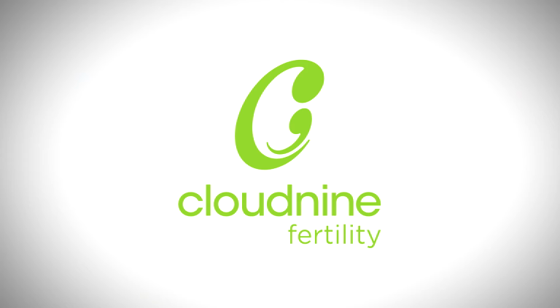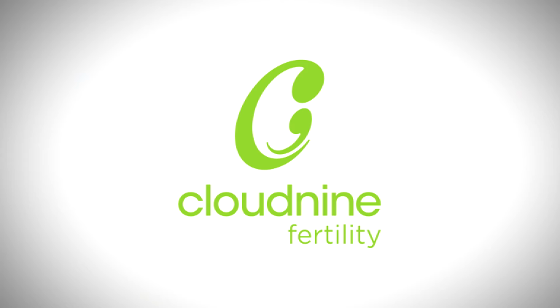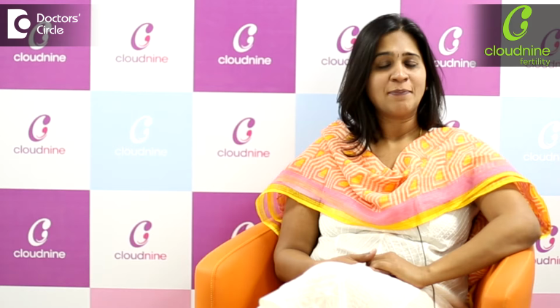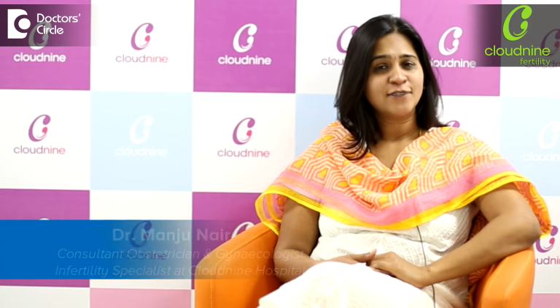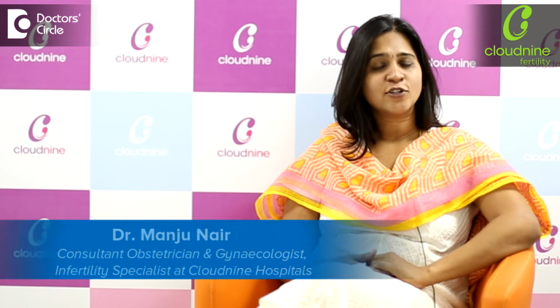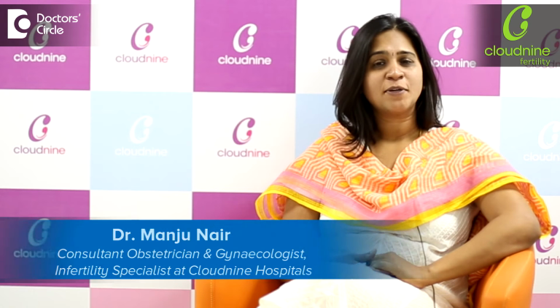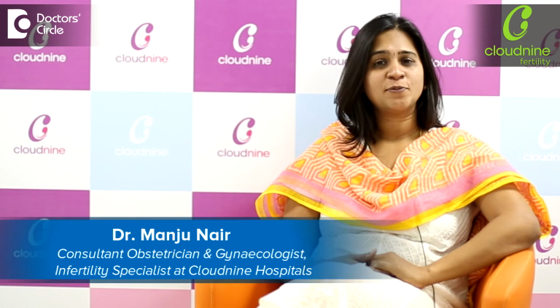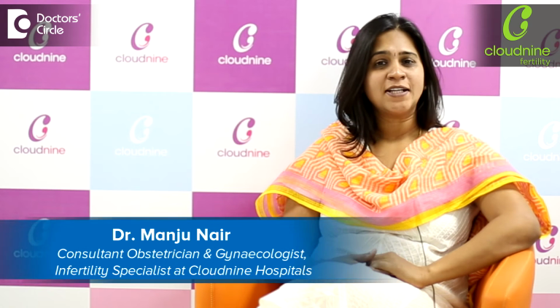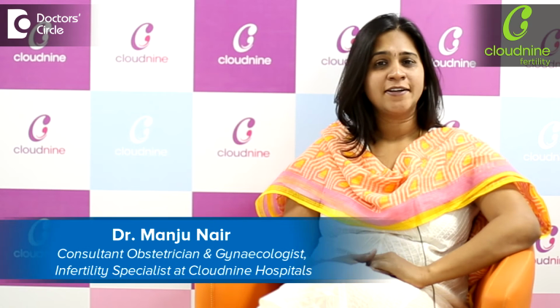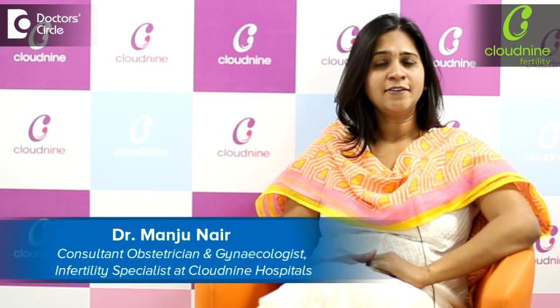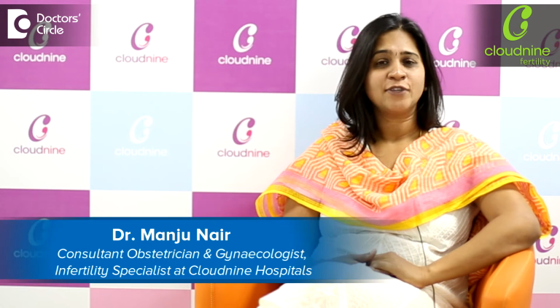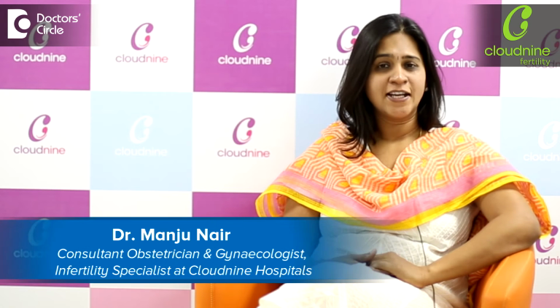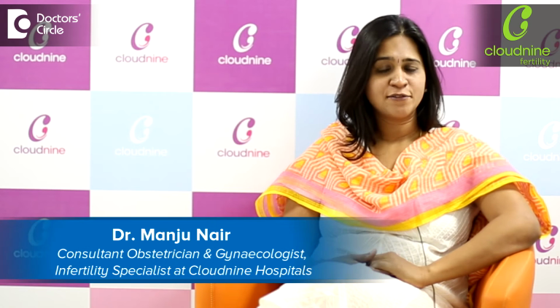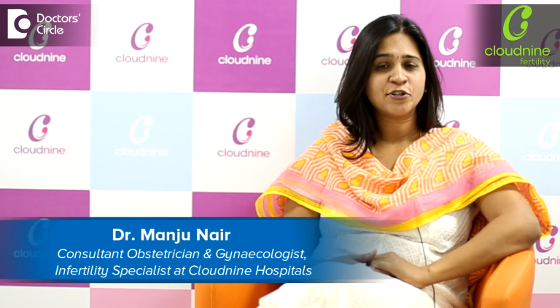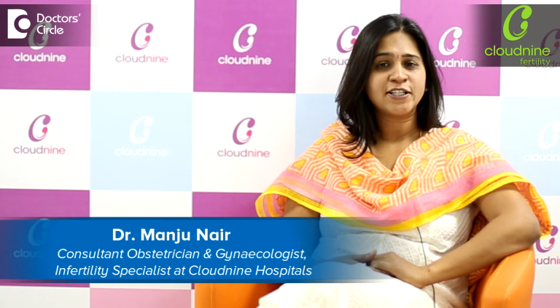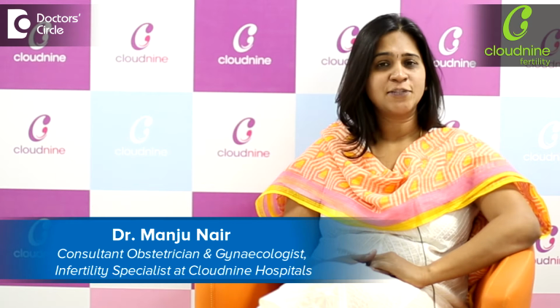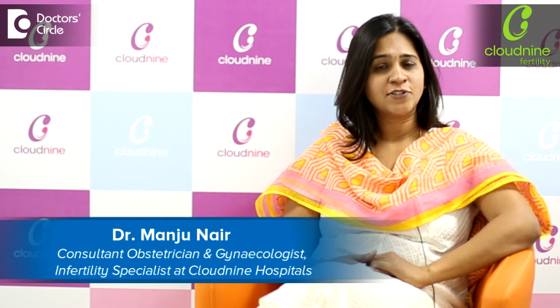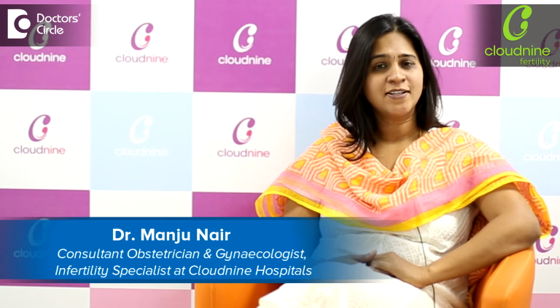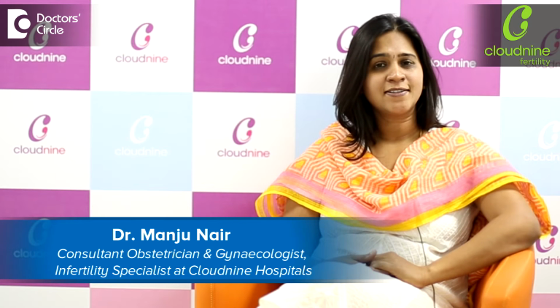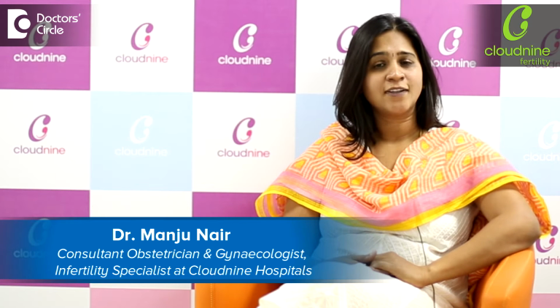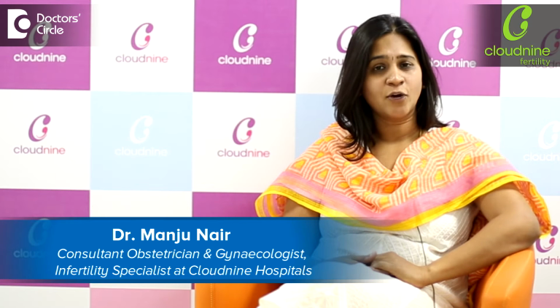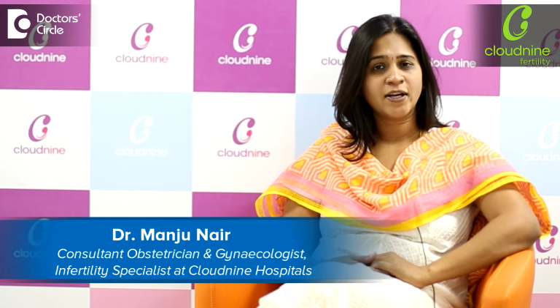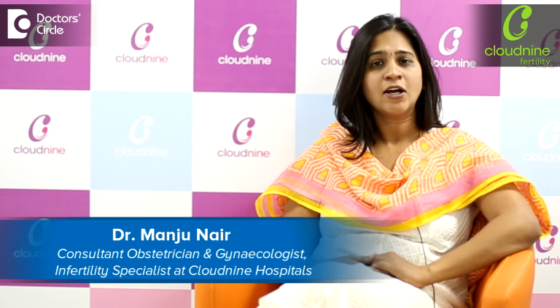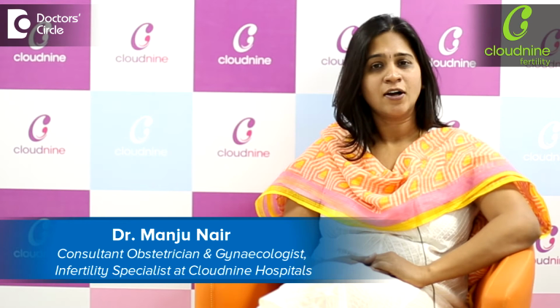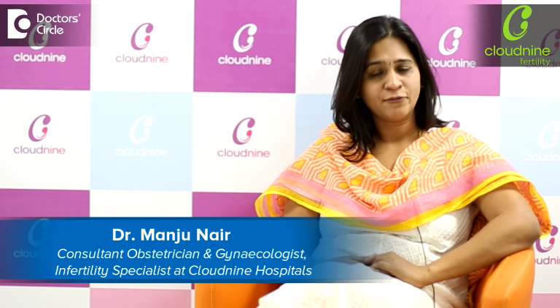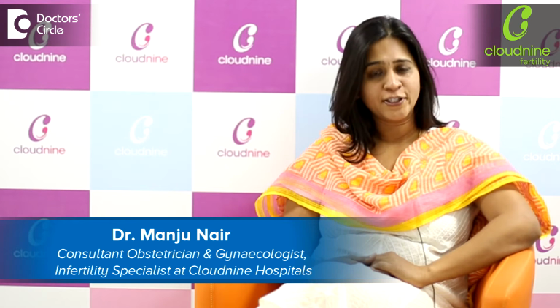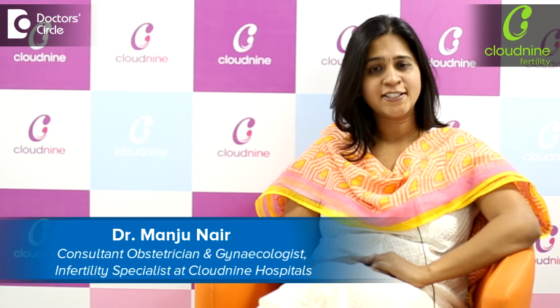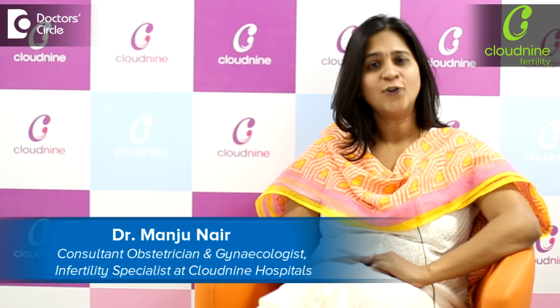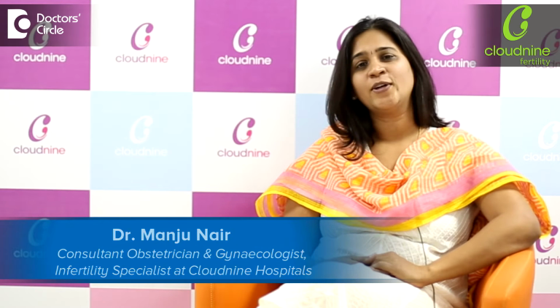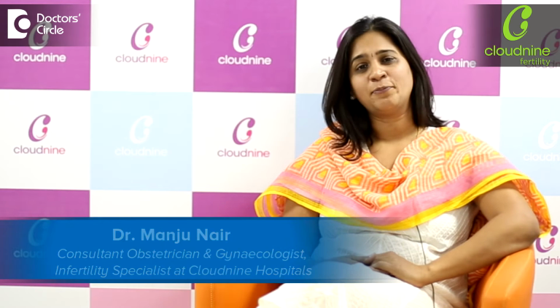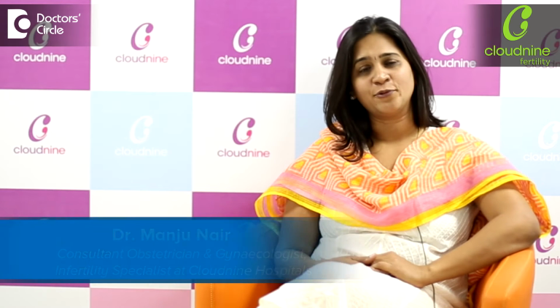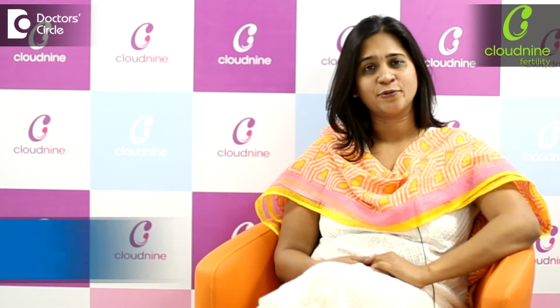My name is Dr. Manjubi Nayan, working as a fertility specialist at Cloud9 Fertility, Old Airport Road.